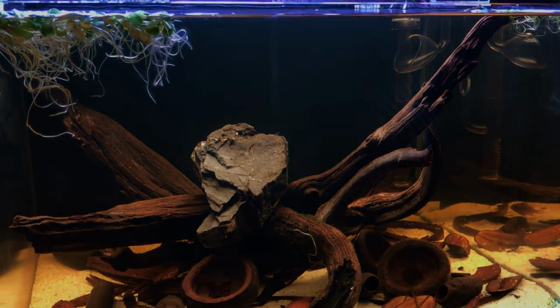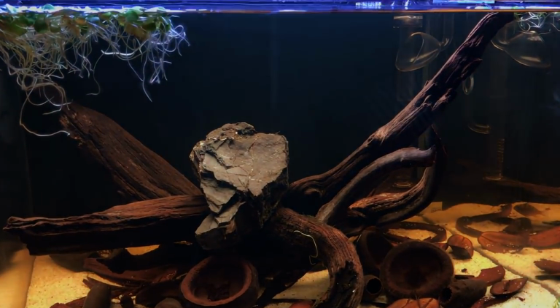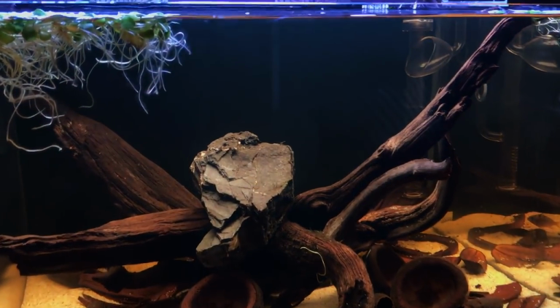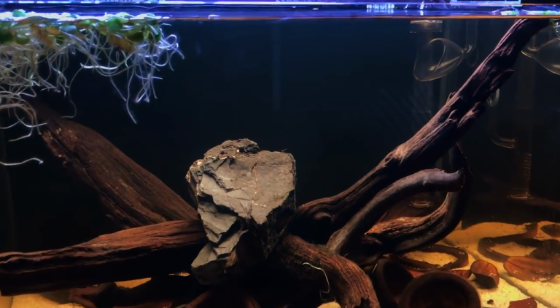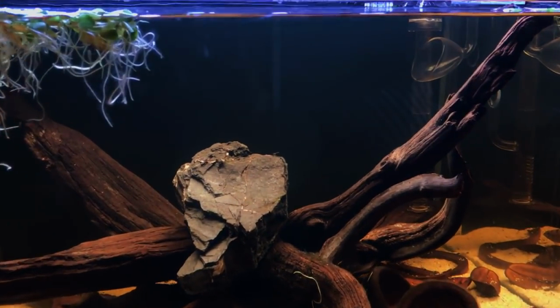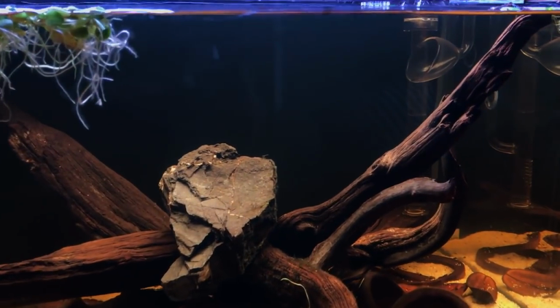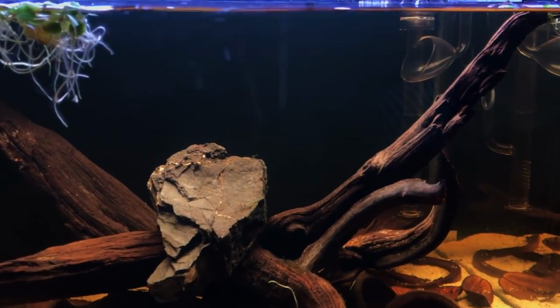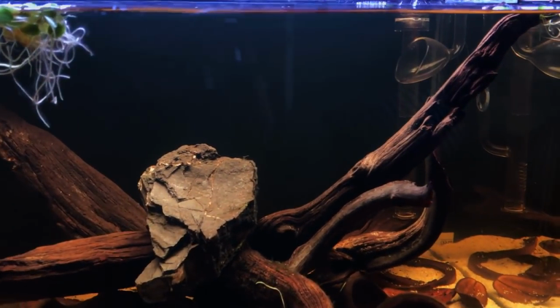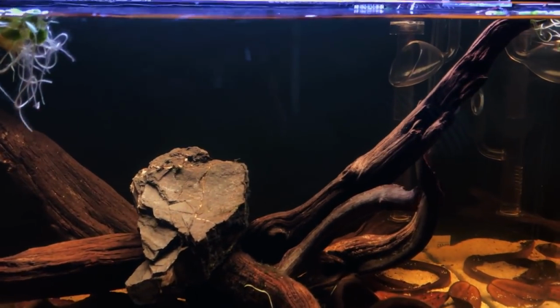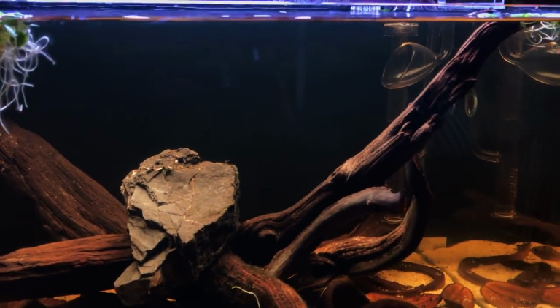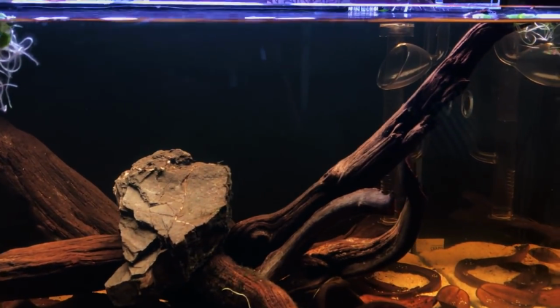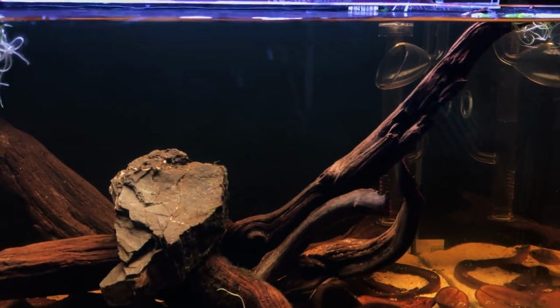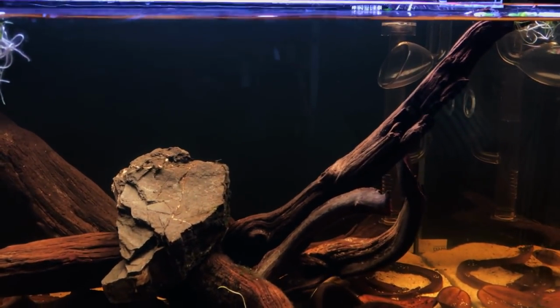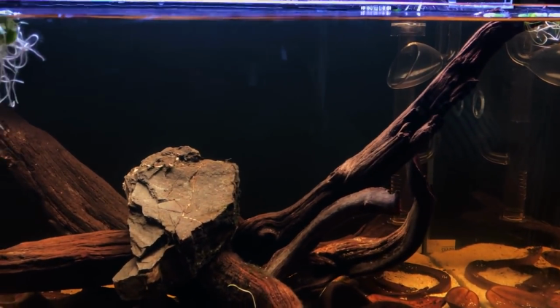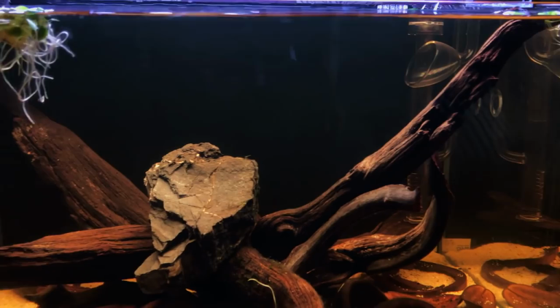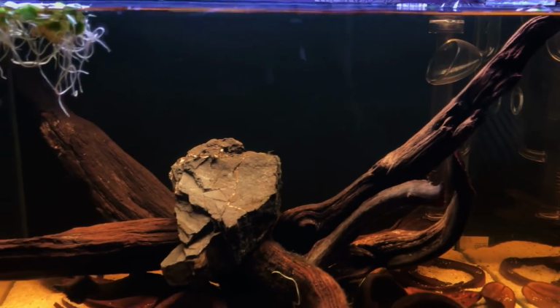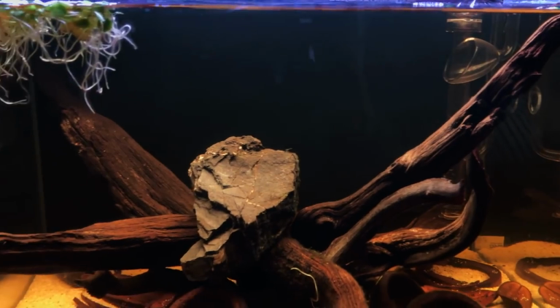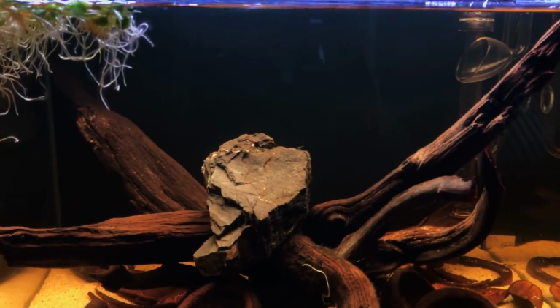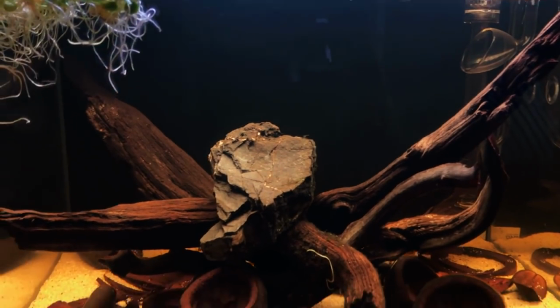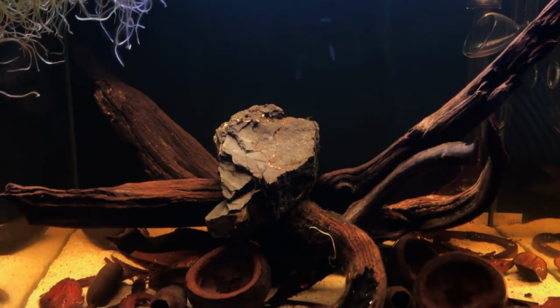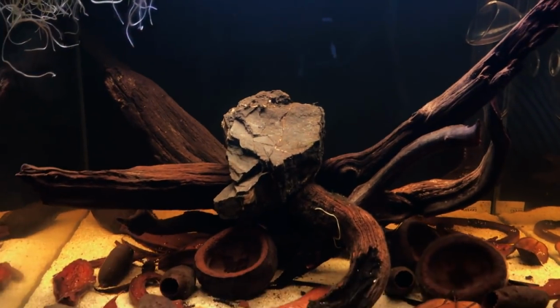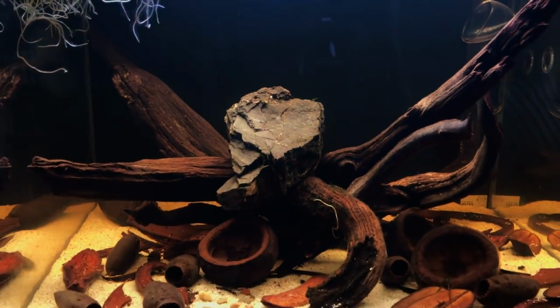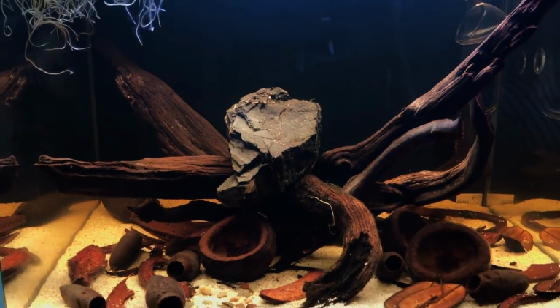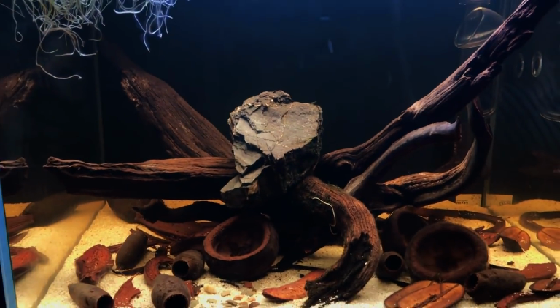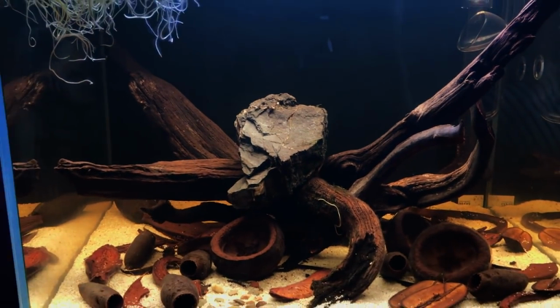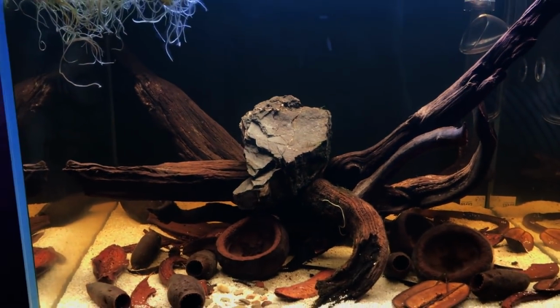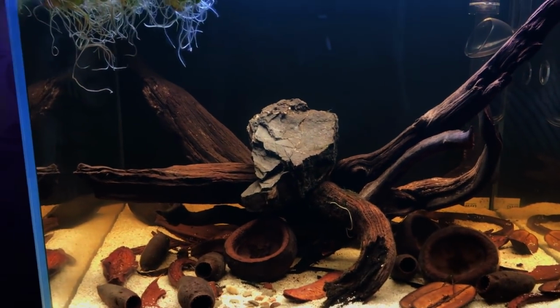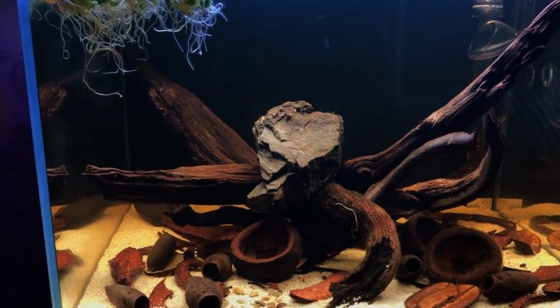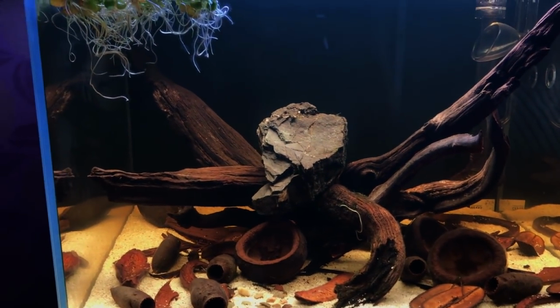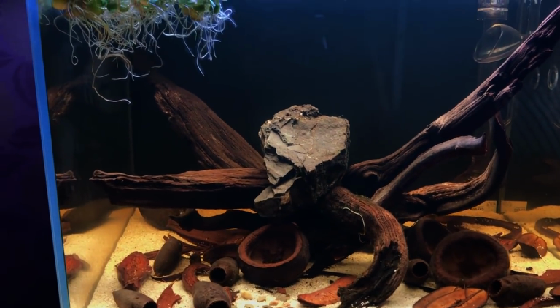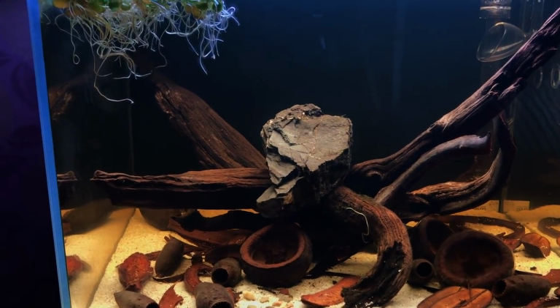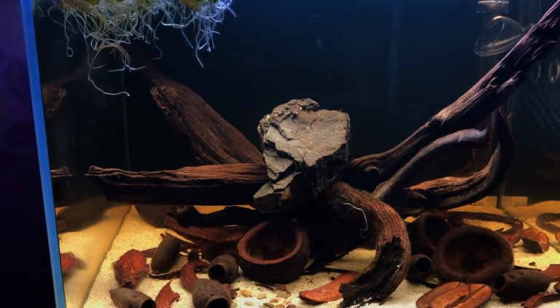At the moment it's looking a little bit empty, especially around the center and middle area. Fish-wise, I've actually got a new one — my favorite fish at the moment, and I've never kept one of these before.